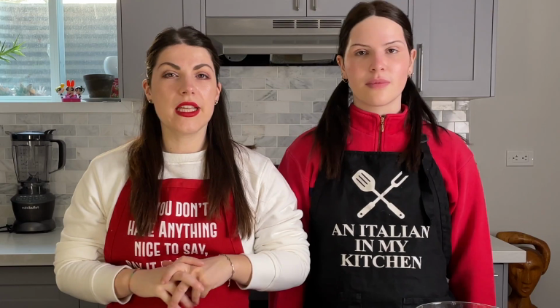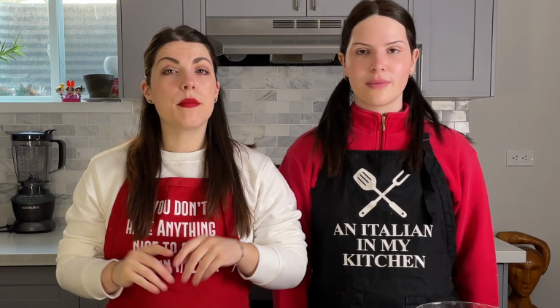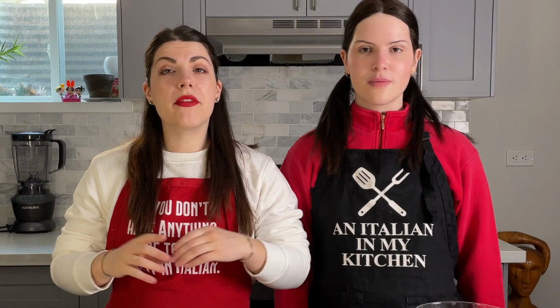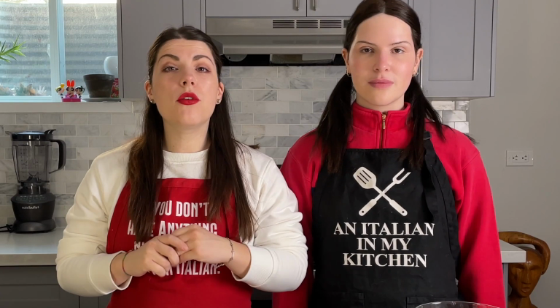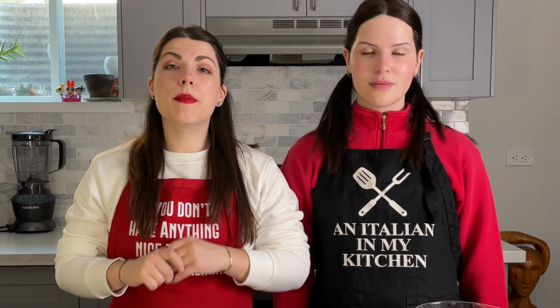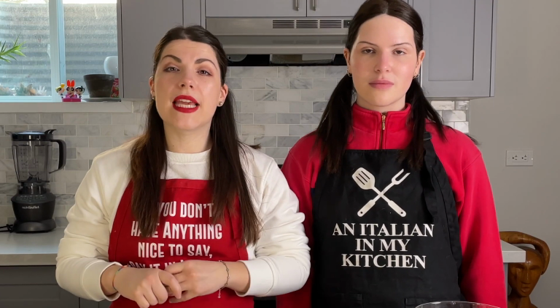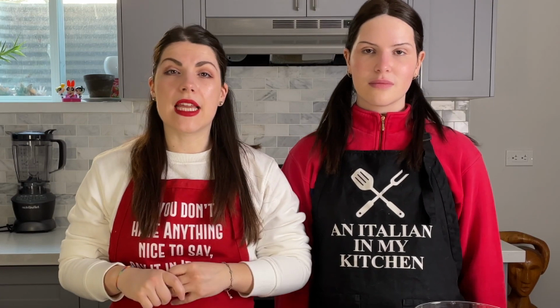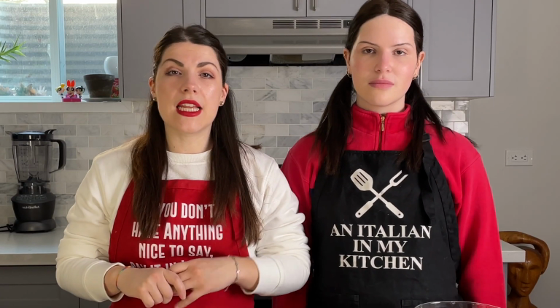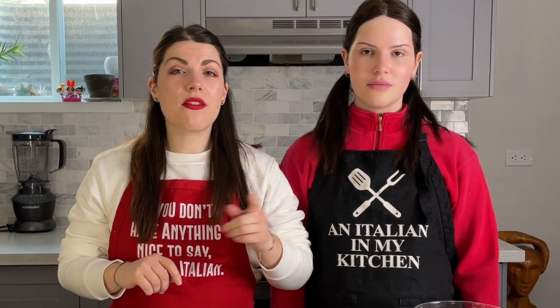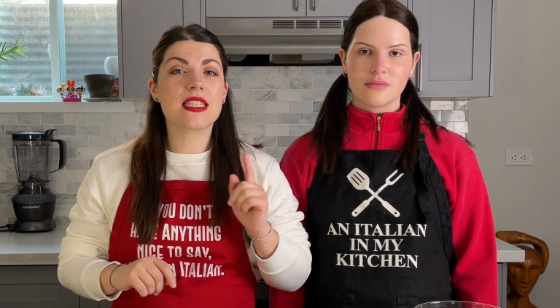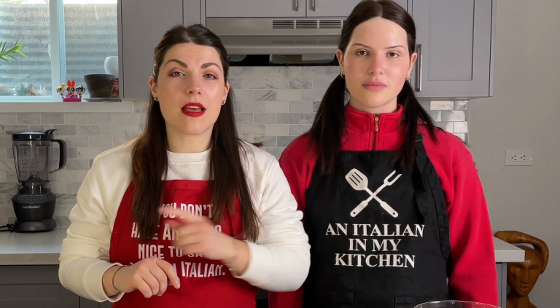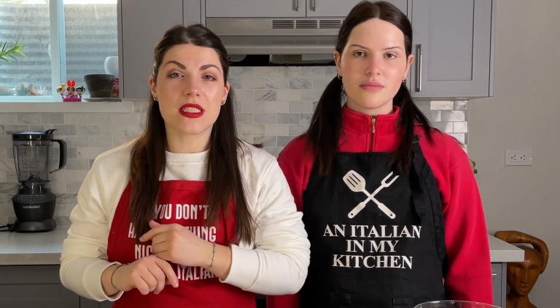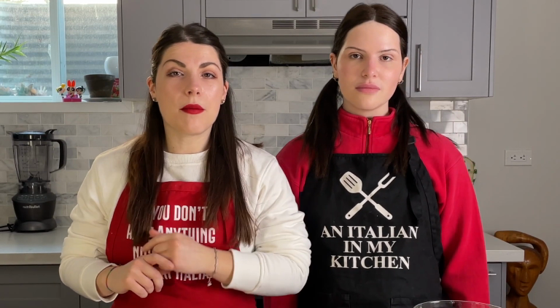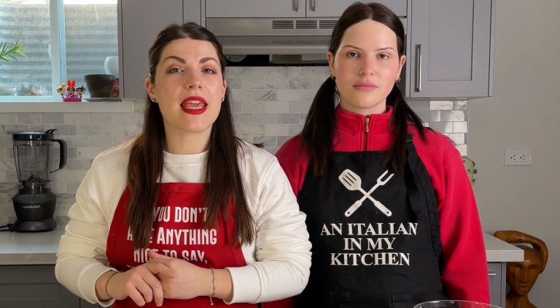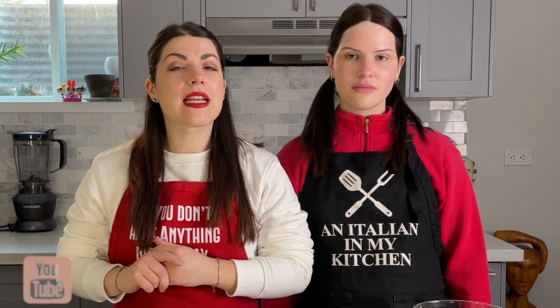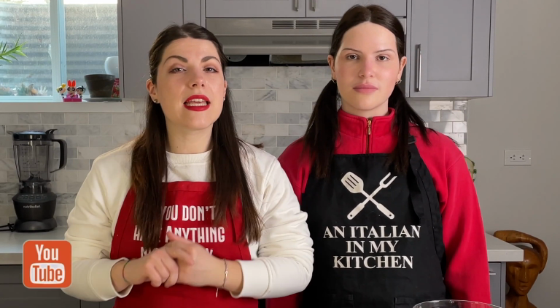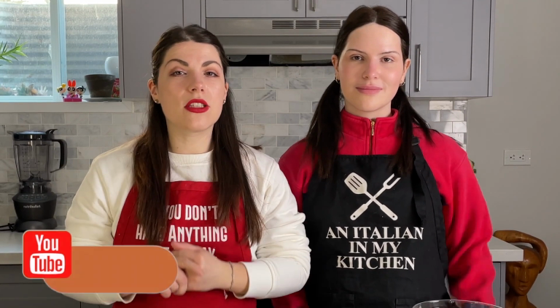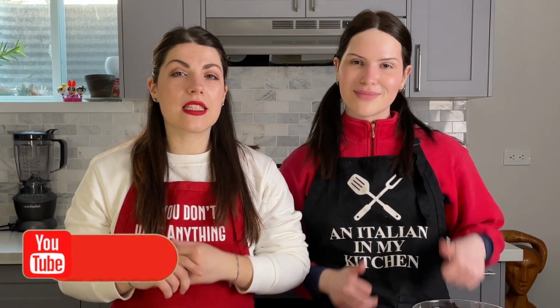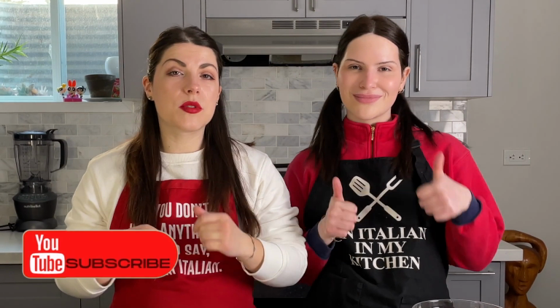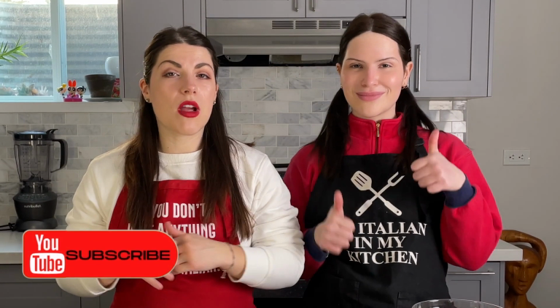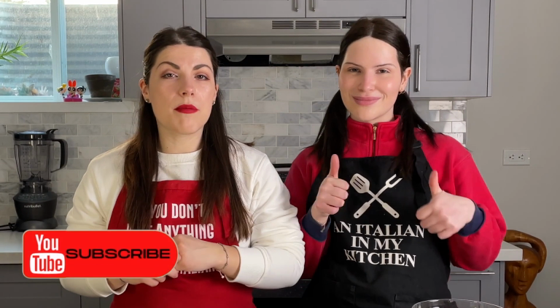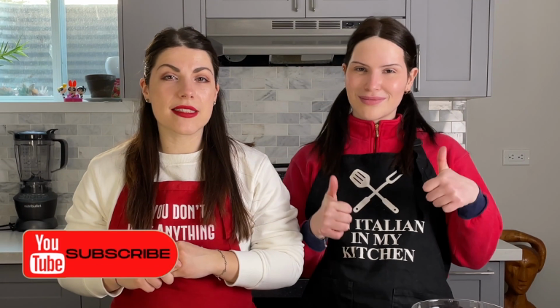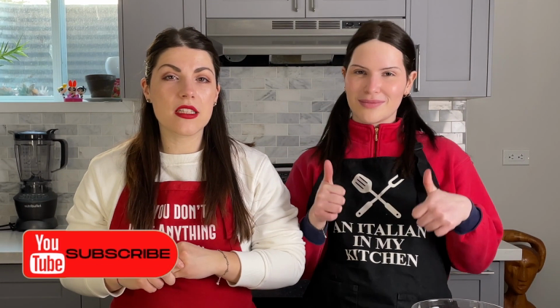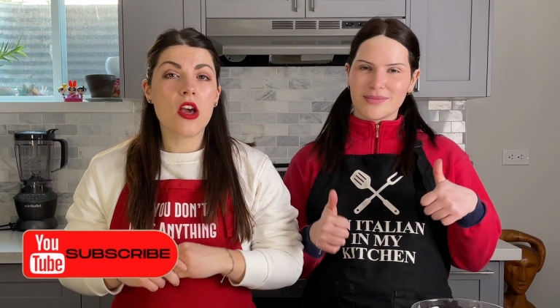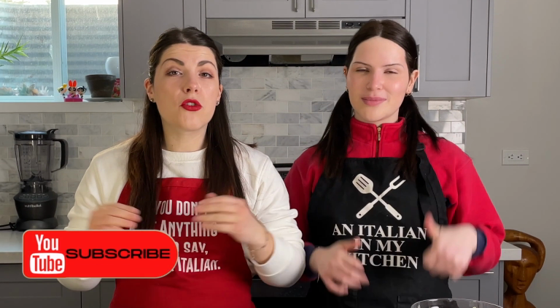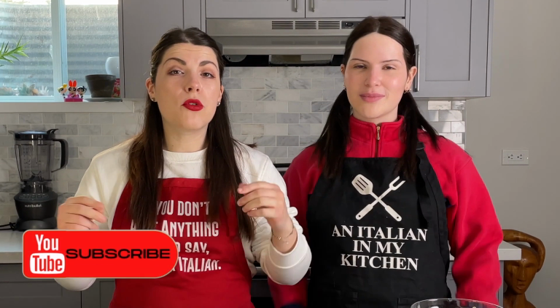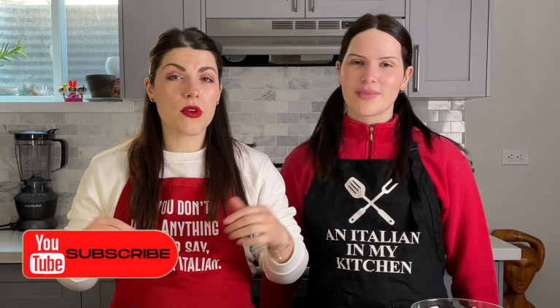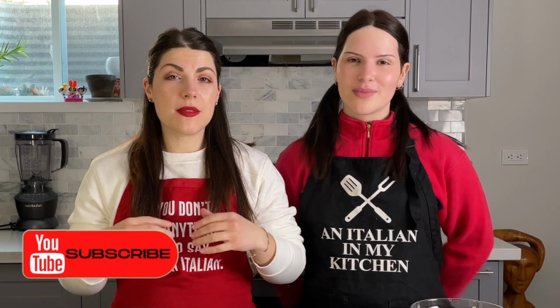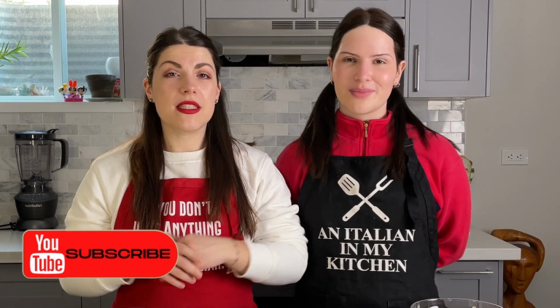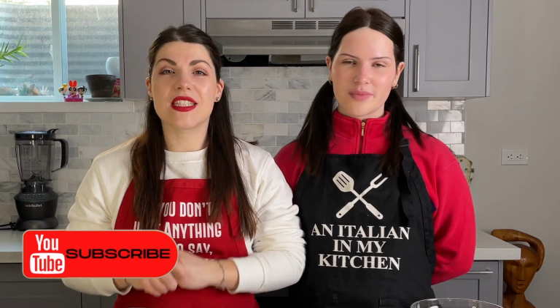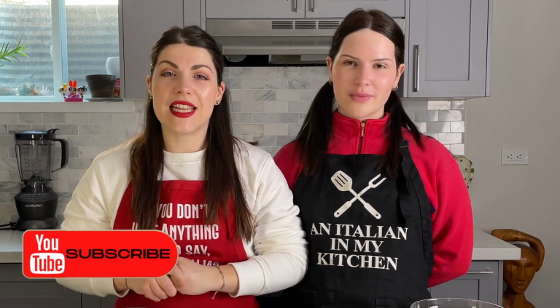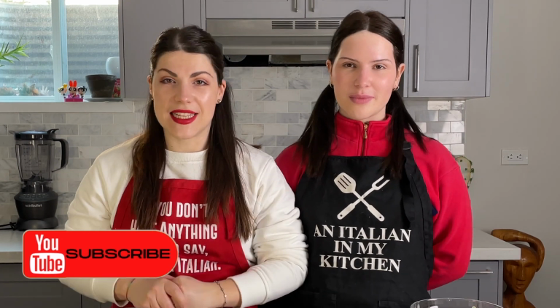But before we begin, give us a thumbs up and click on that subscribe button for more recipes just like this.